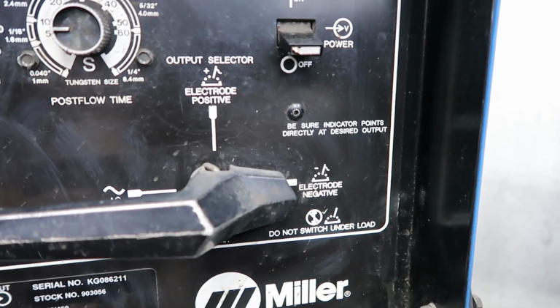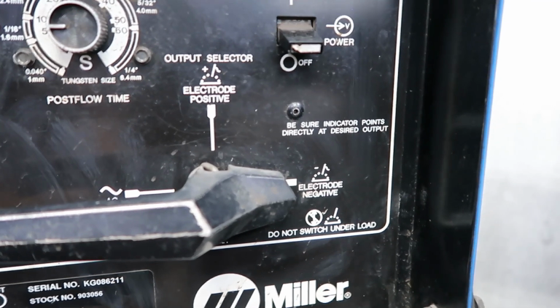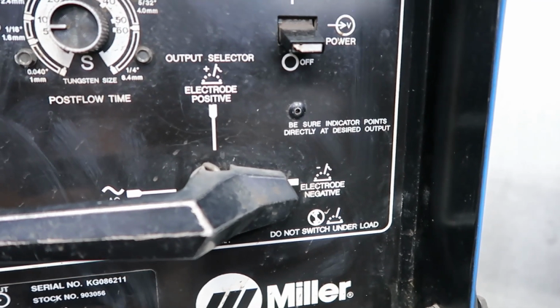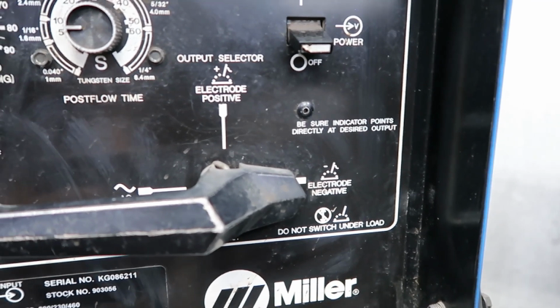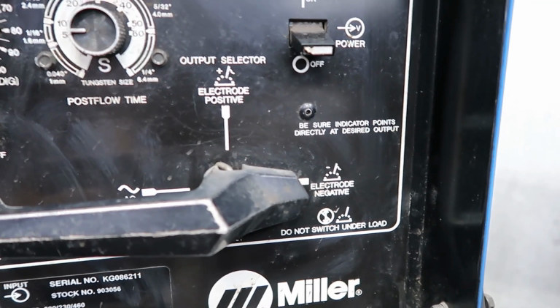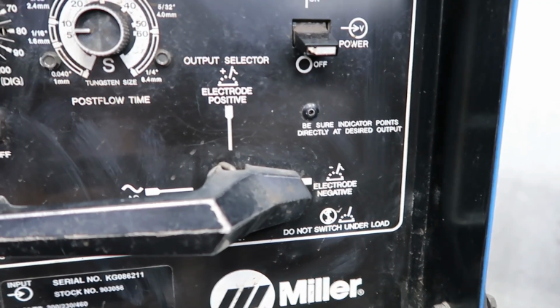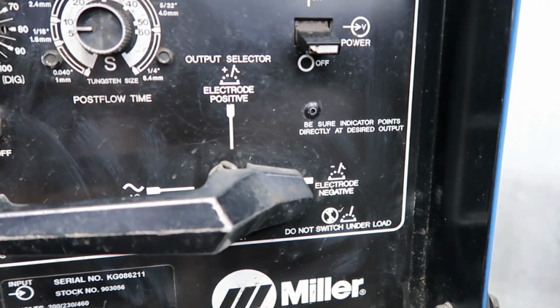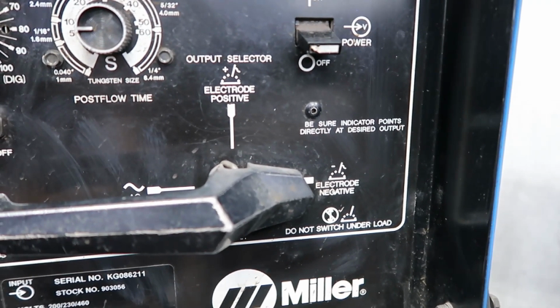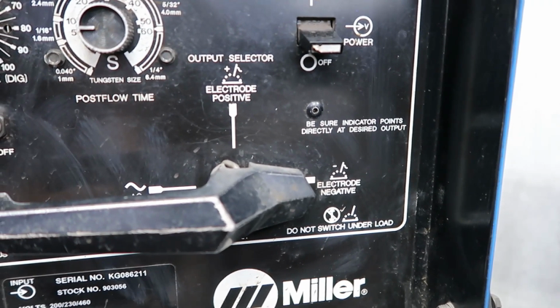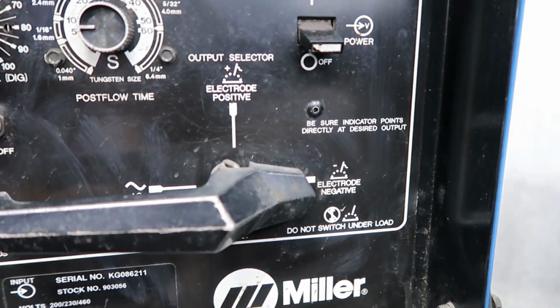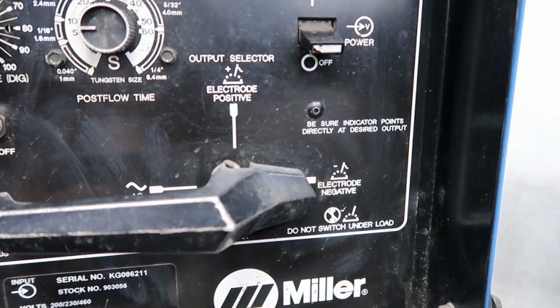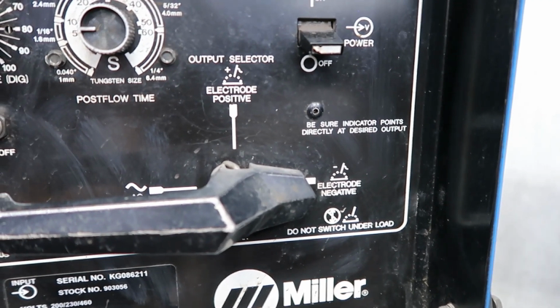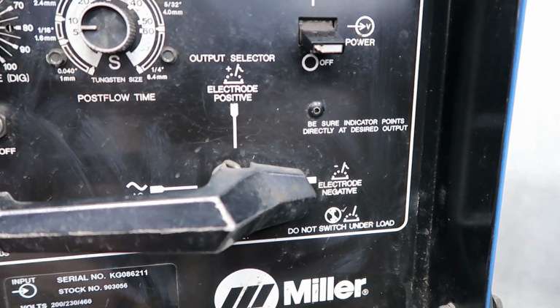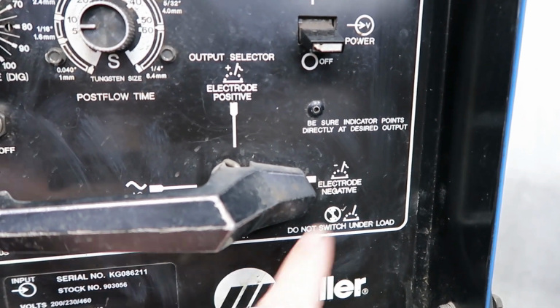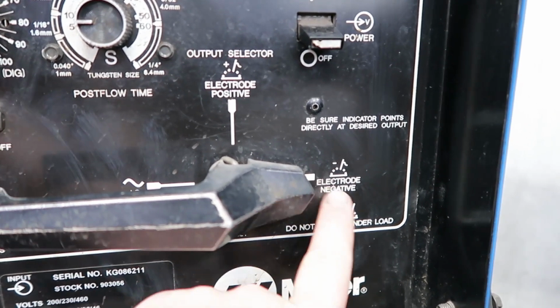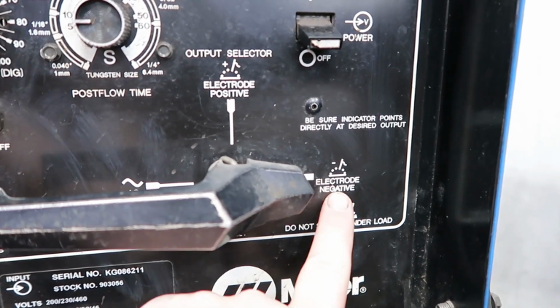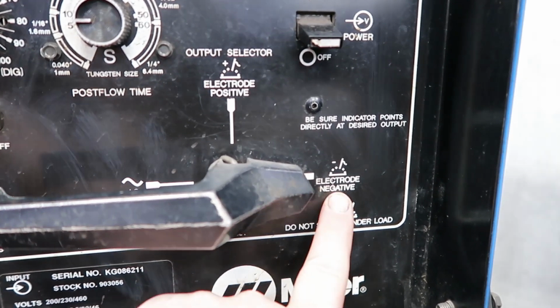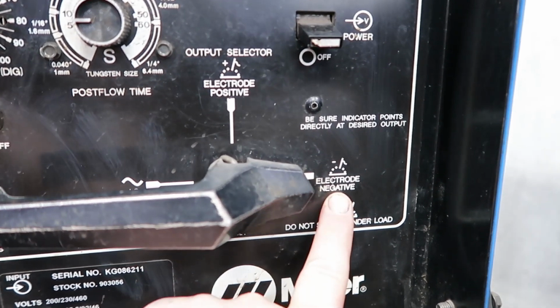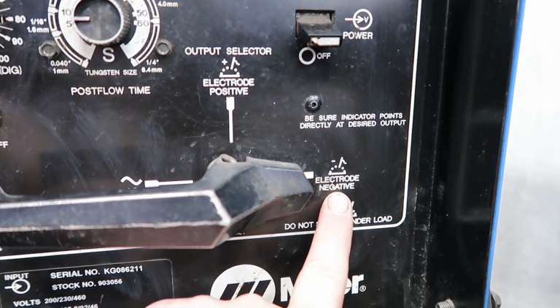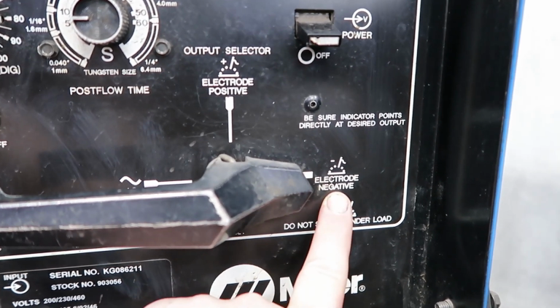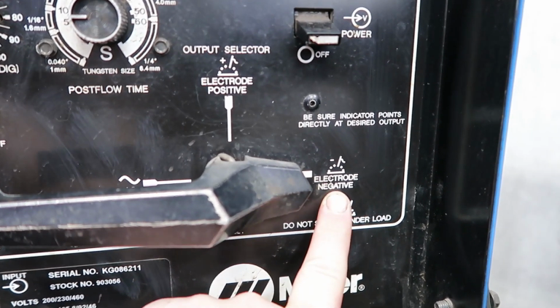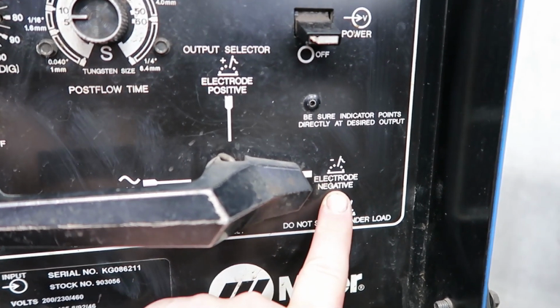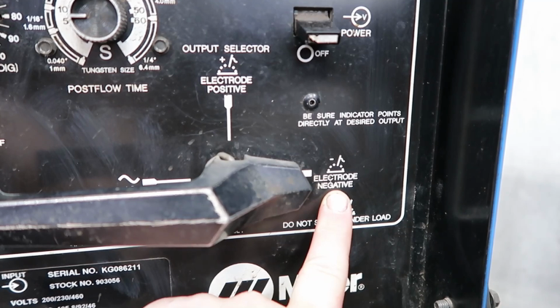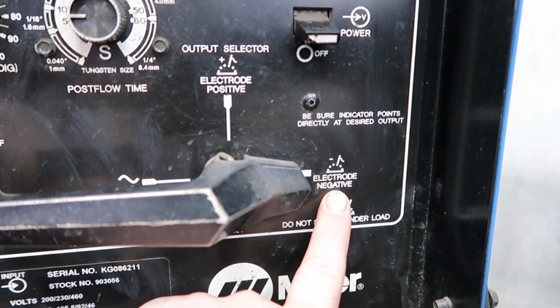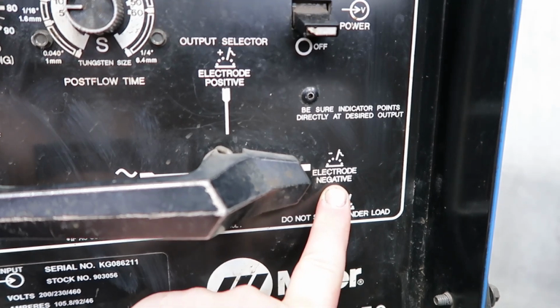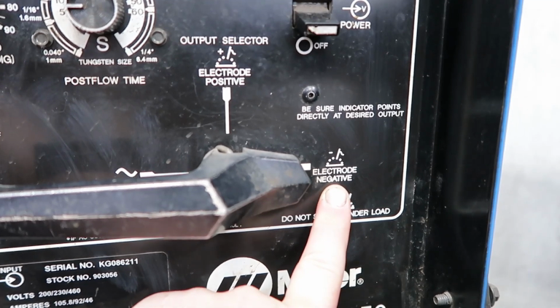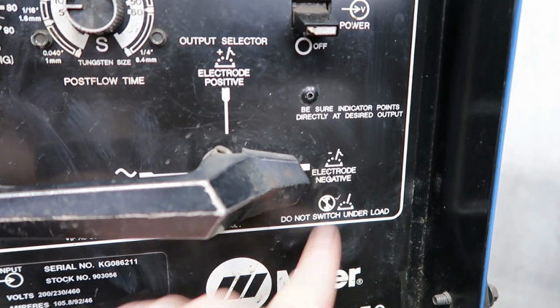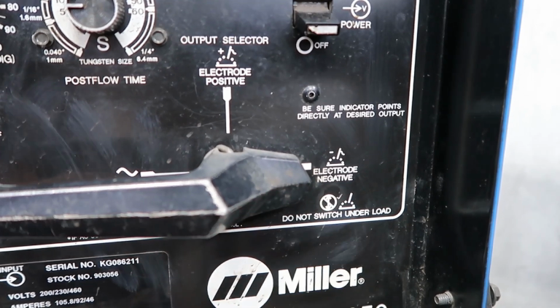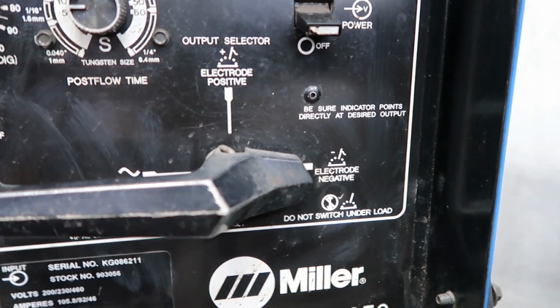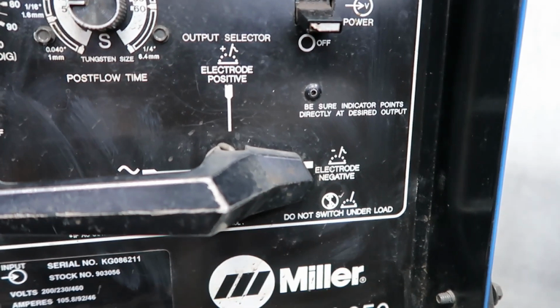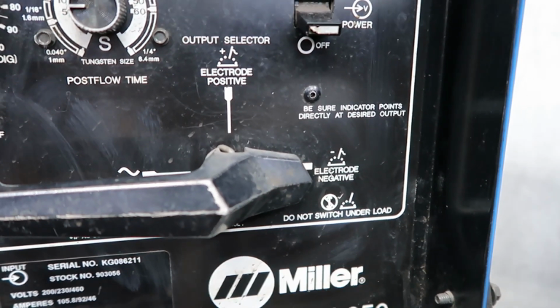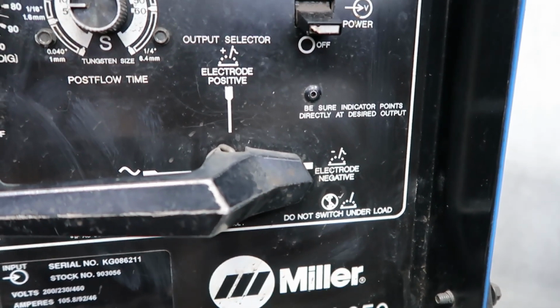Now every machine is going to look a little different, but in my case we are right here — electrode, DC negative.